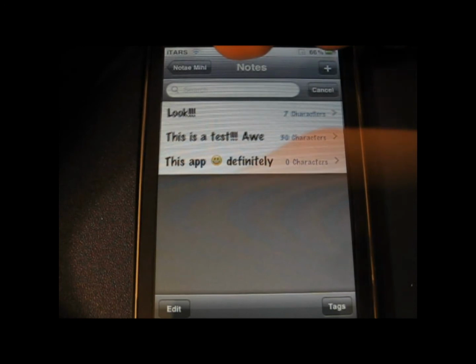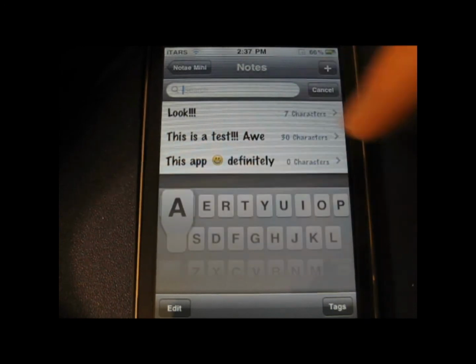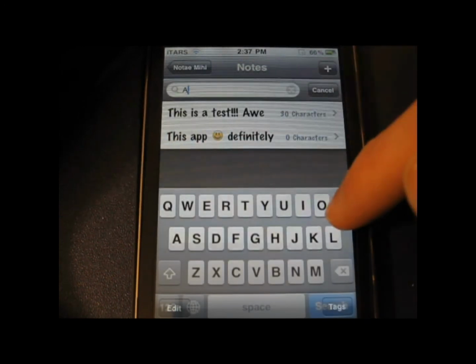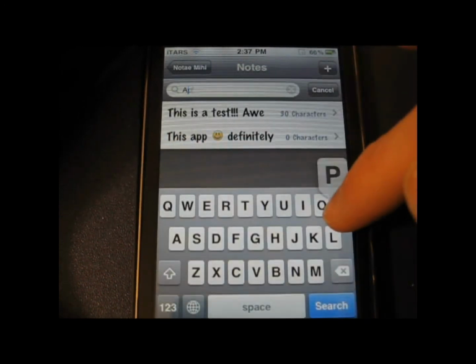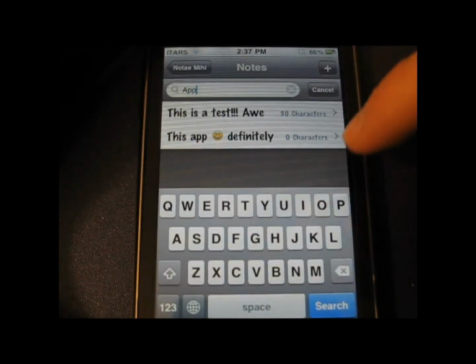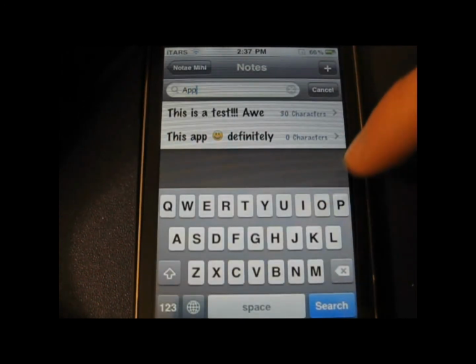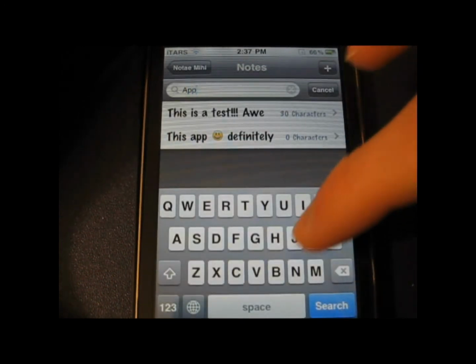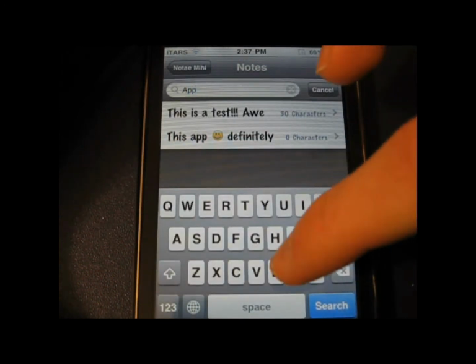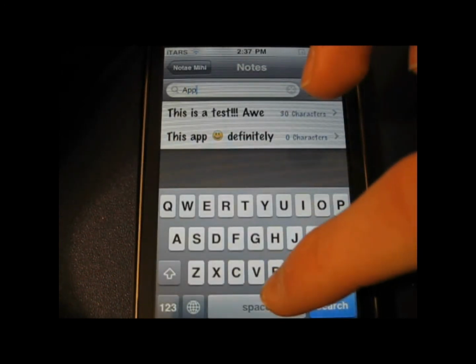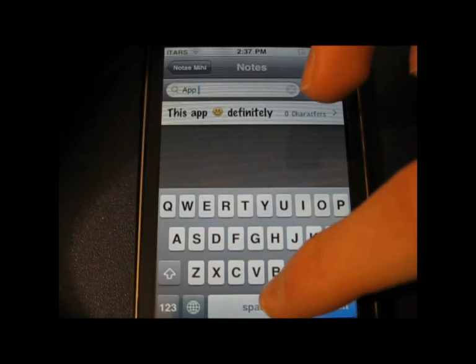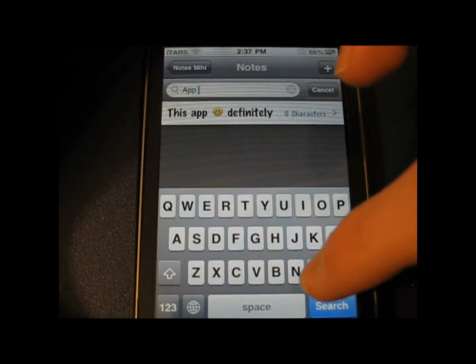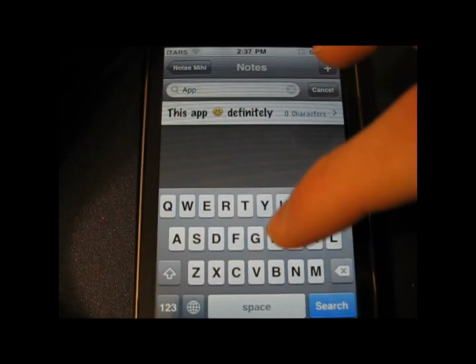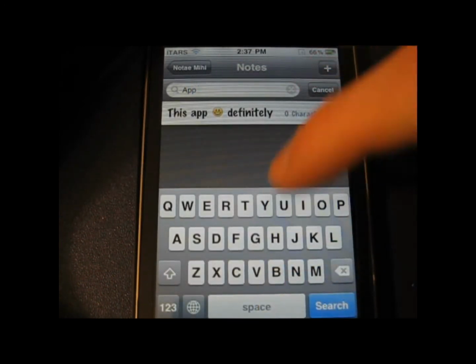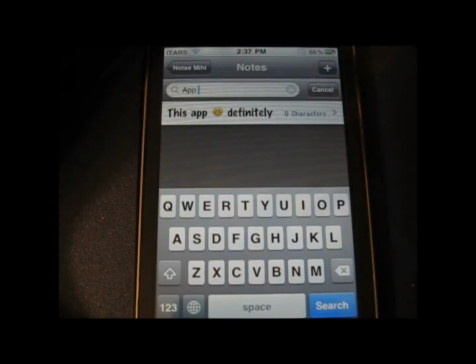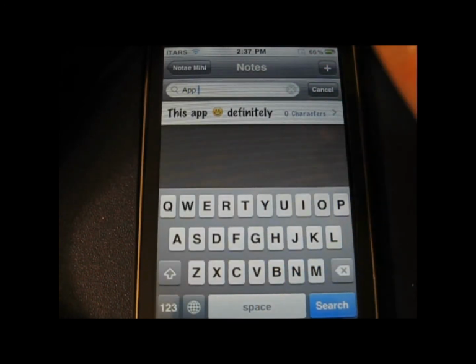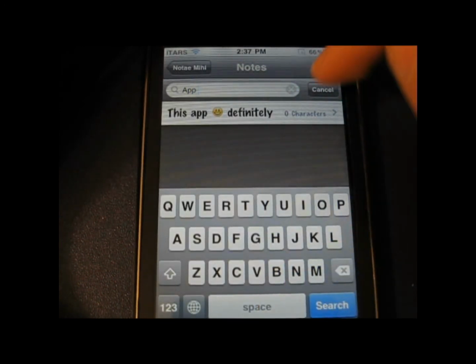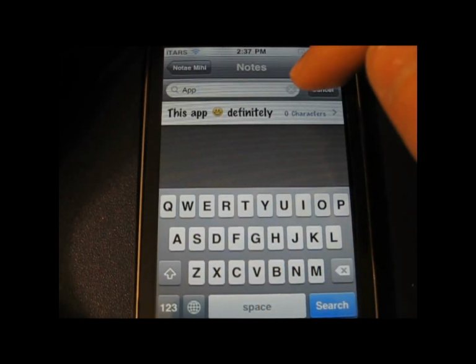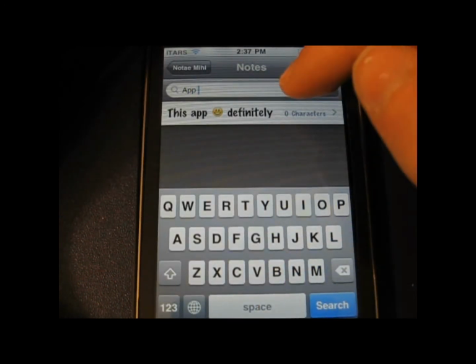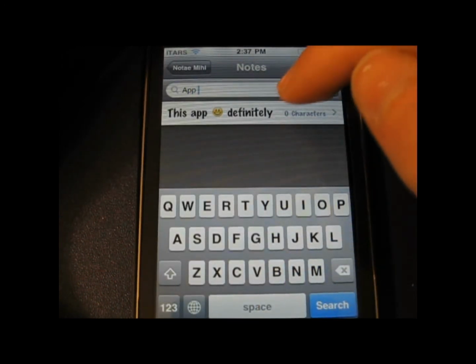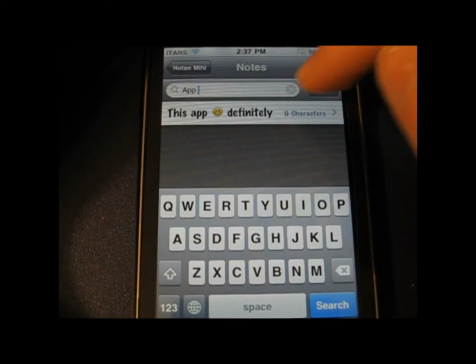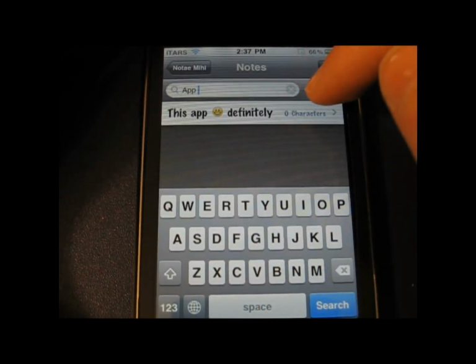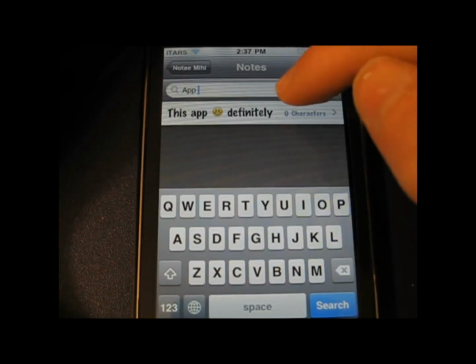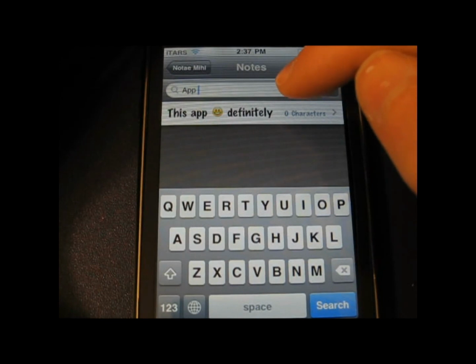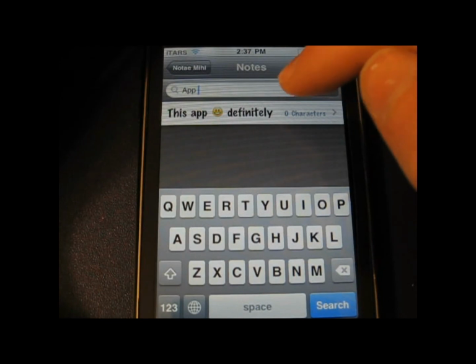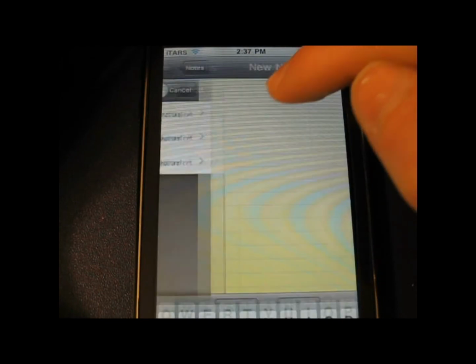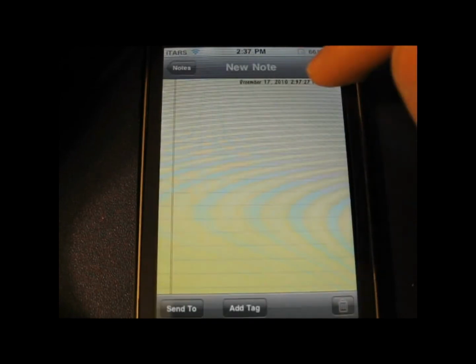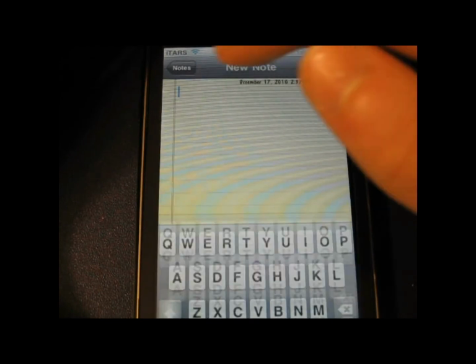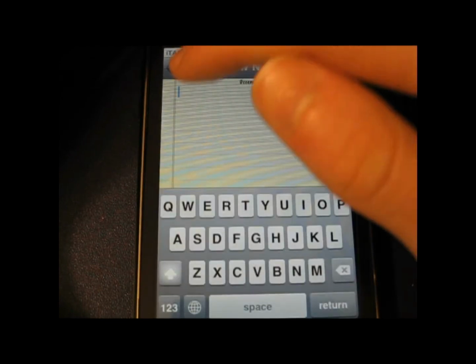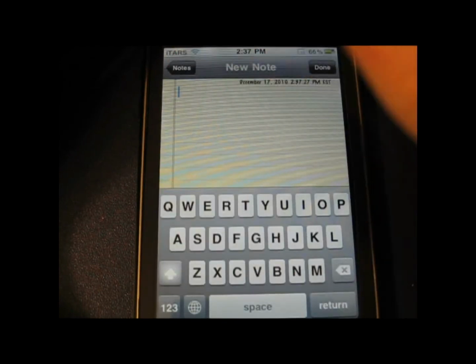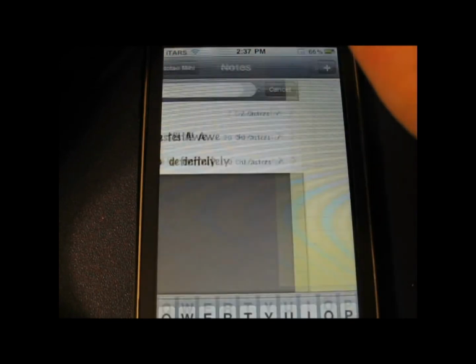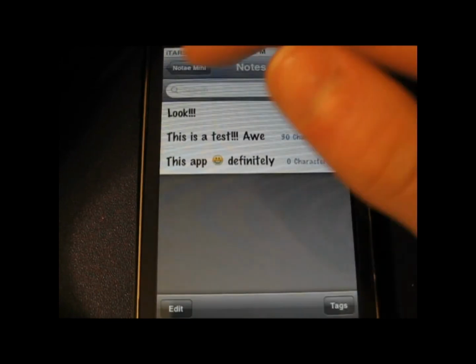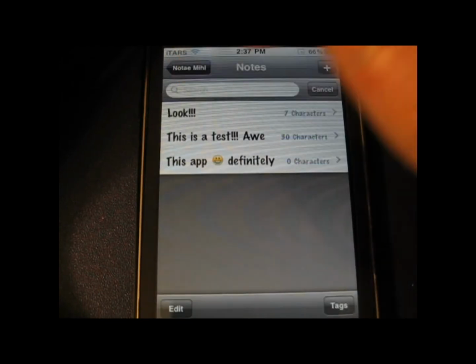Four out of four stars easily. Go check it out if you need a good note-taking app. Don't forget to subscribe and like. Peace.